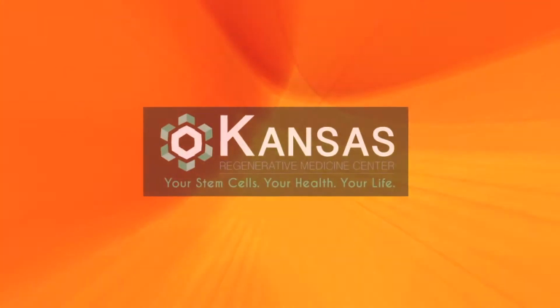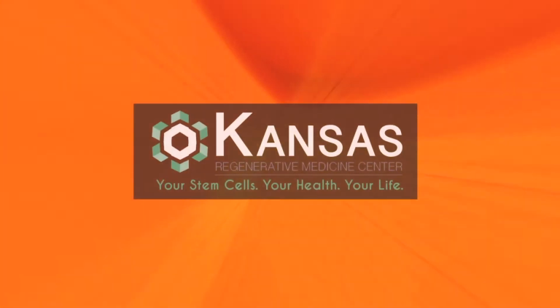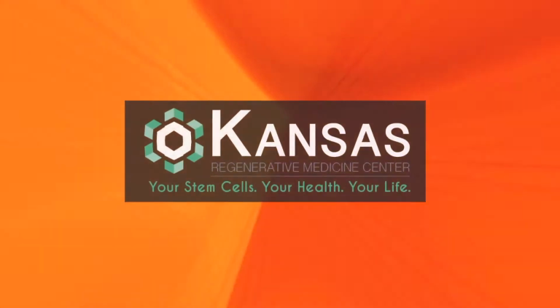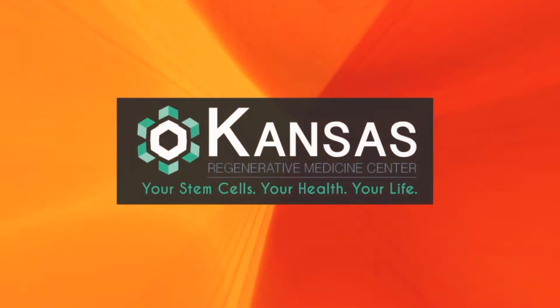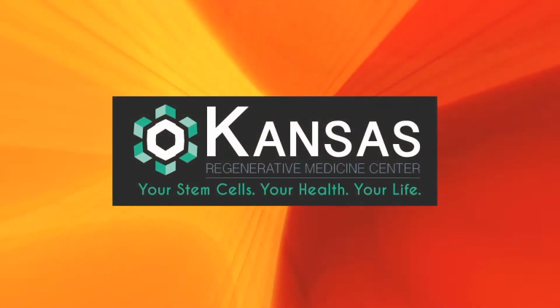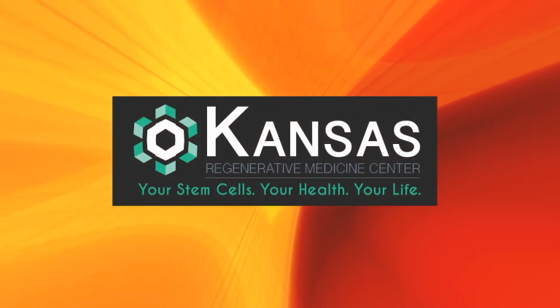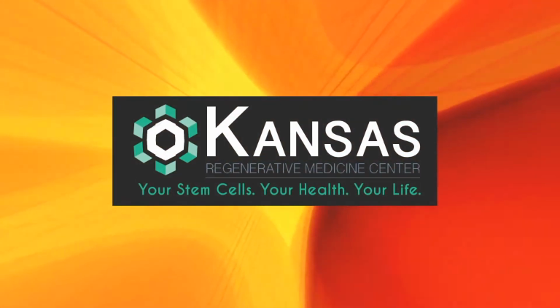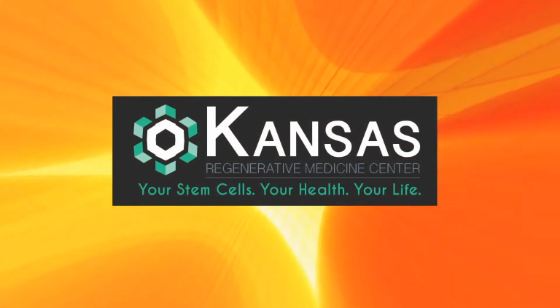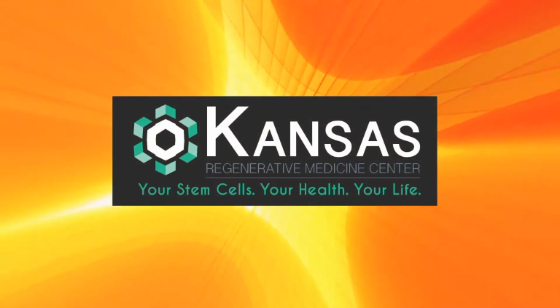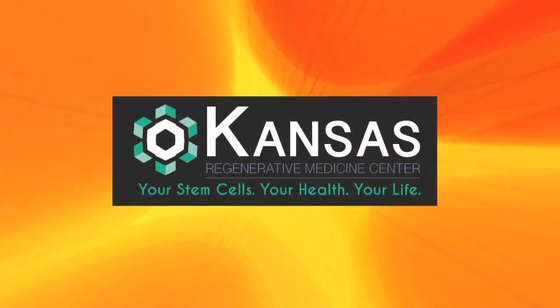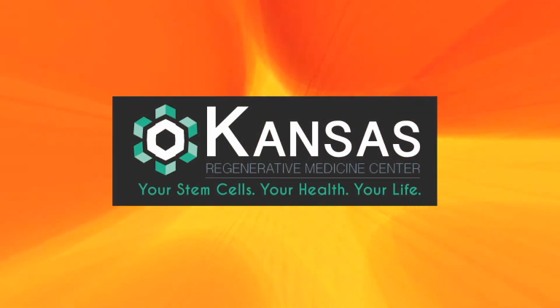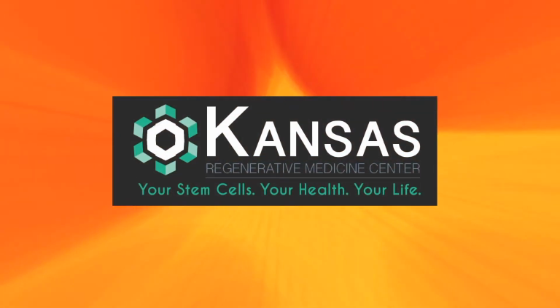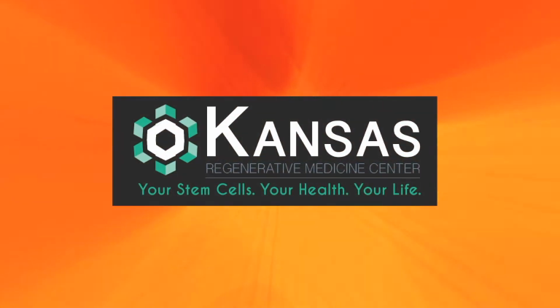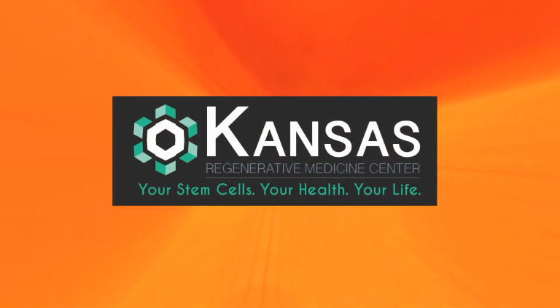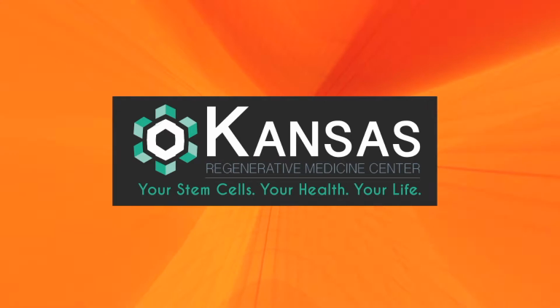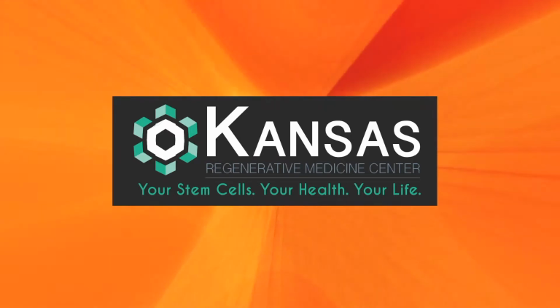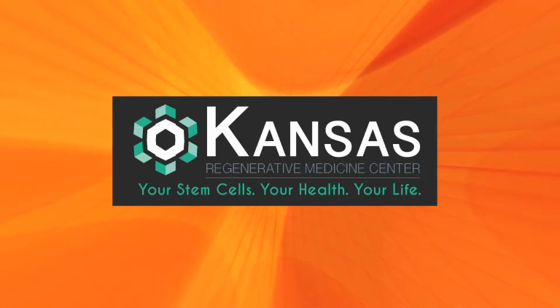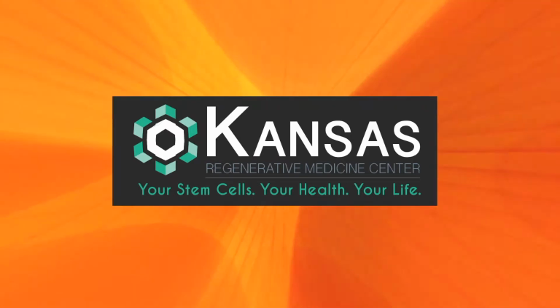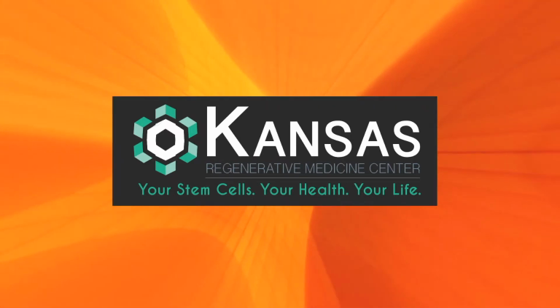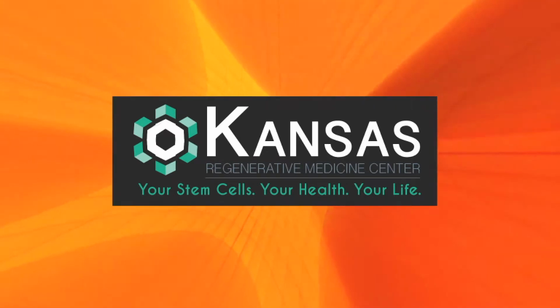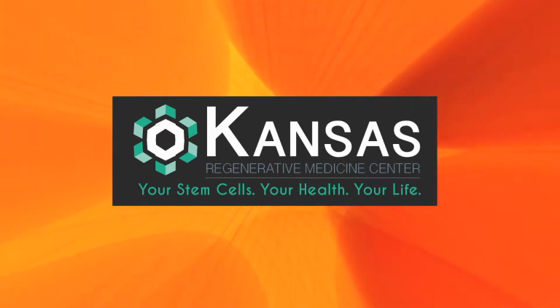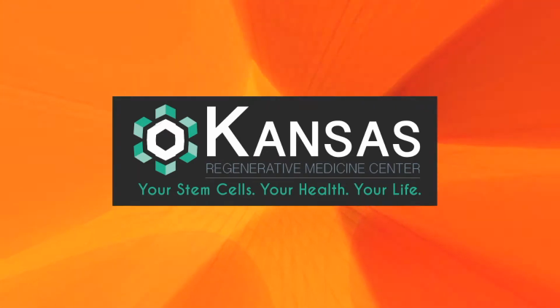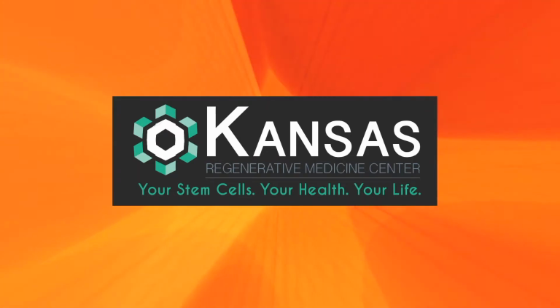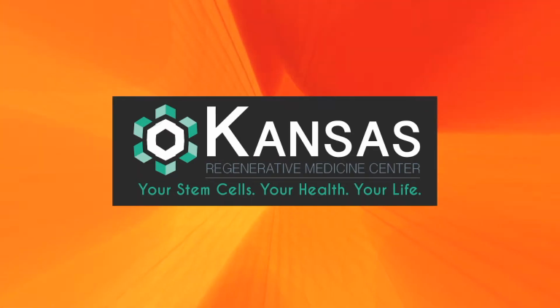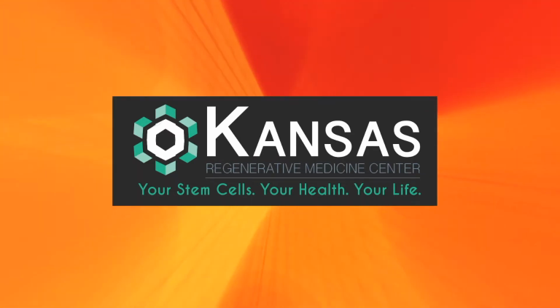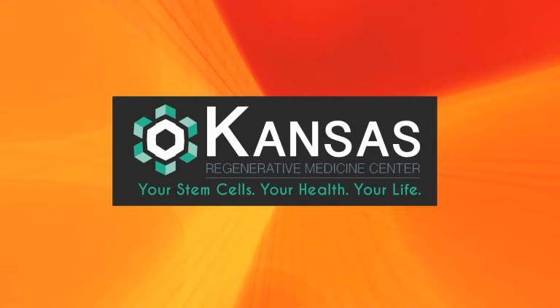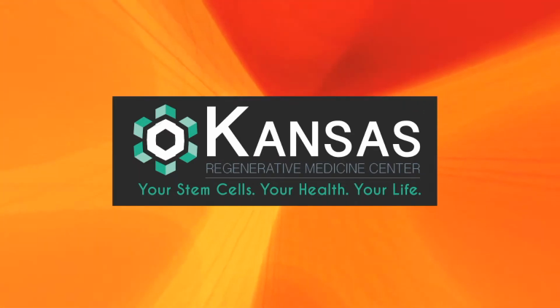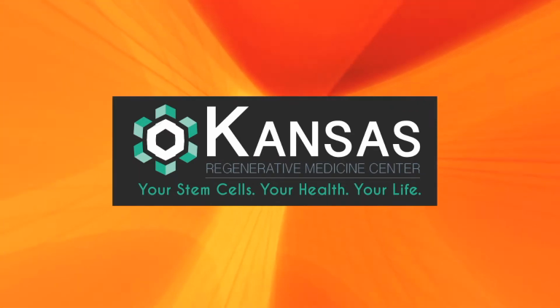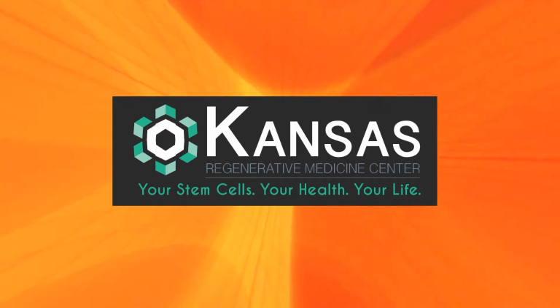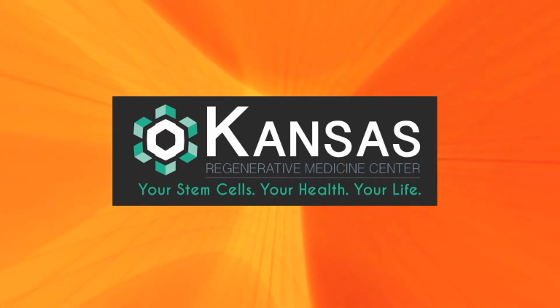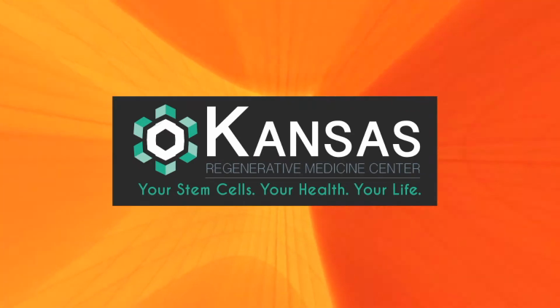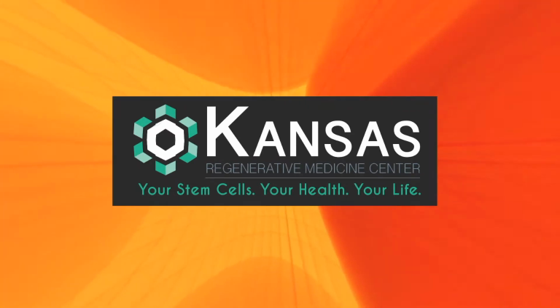This segment brought to you by Kansas Regenerative Medicine Center. Your stem cells, your health, your life.